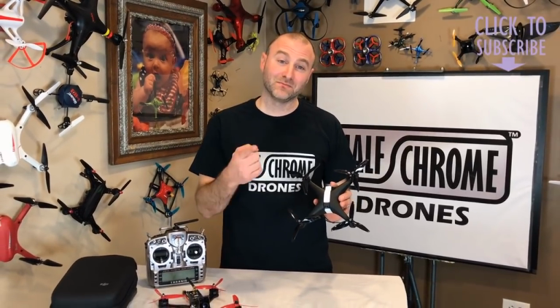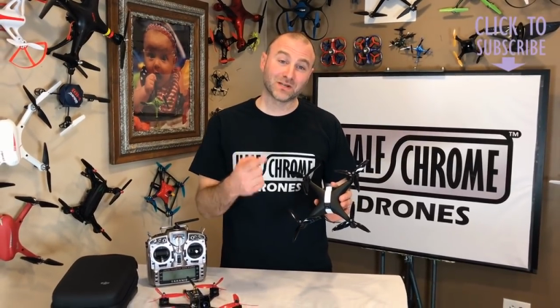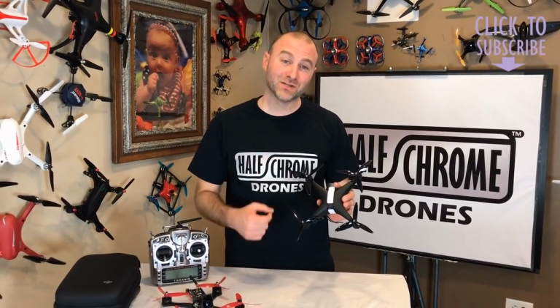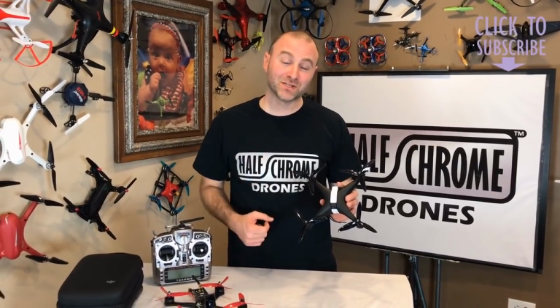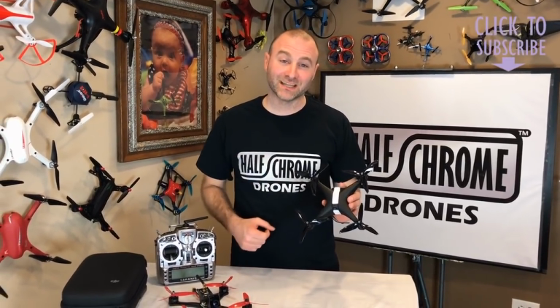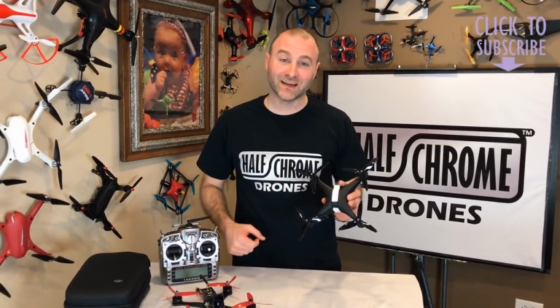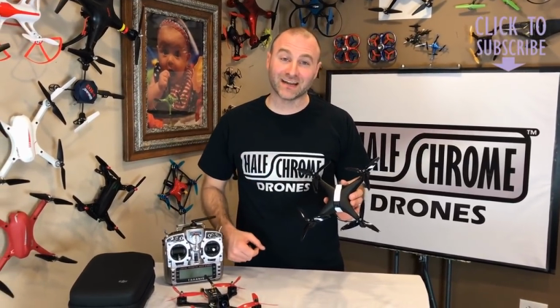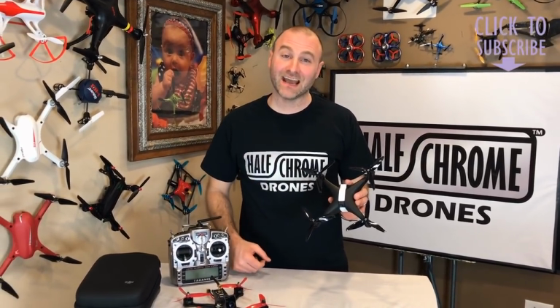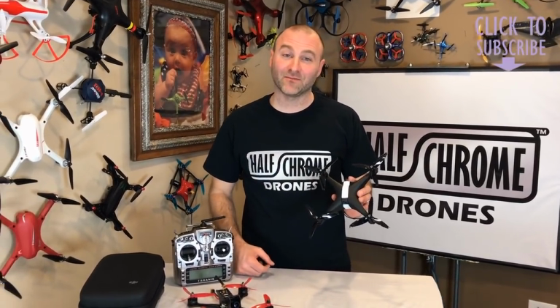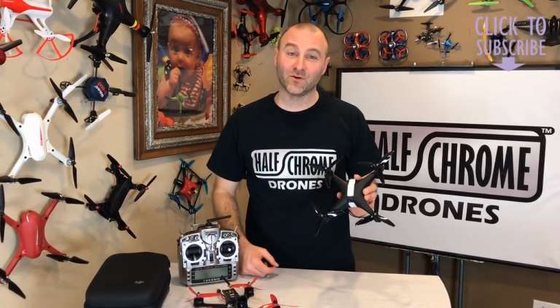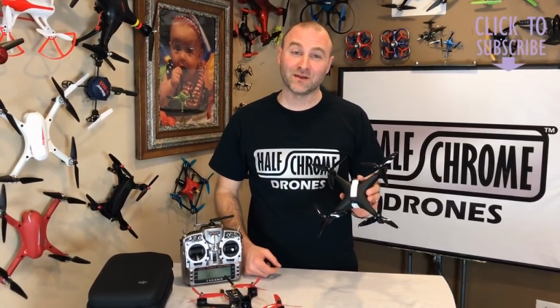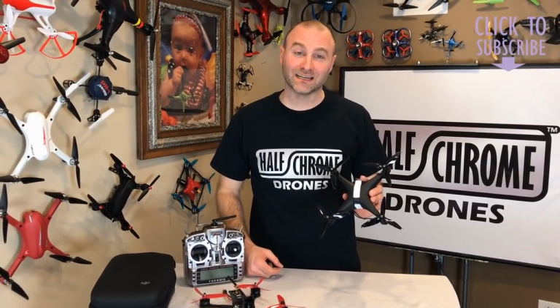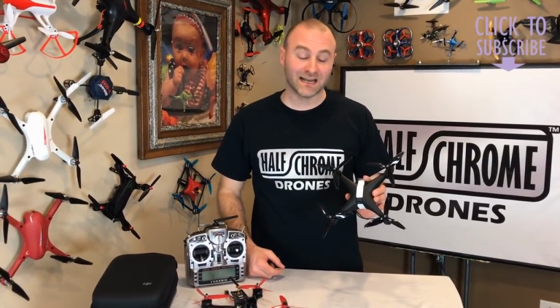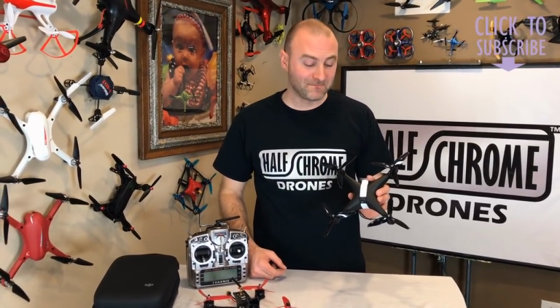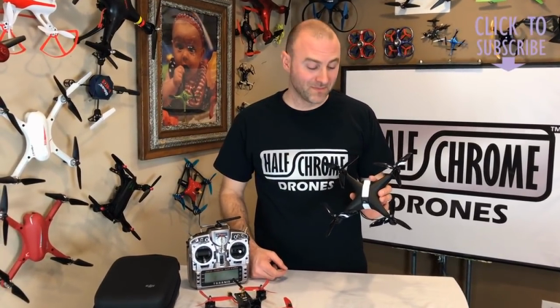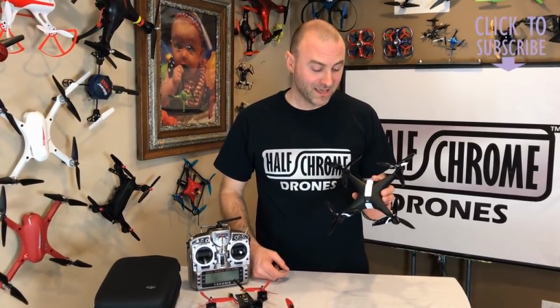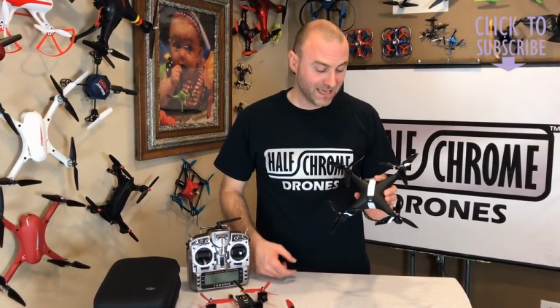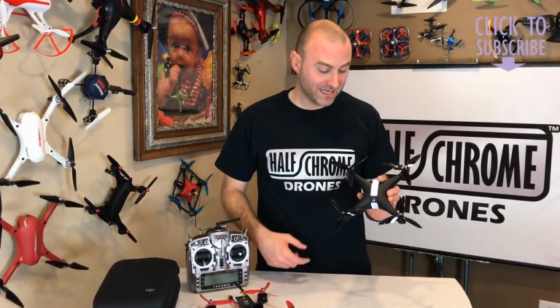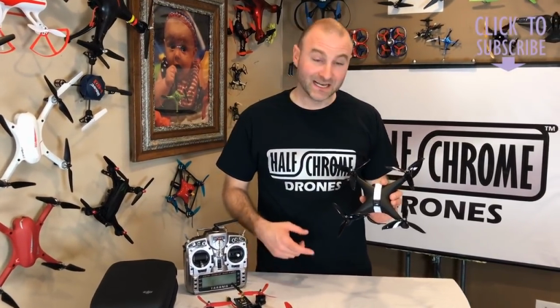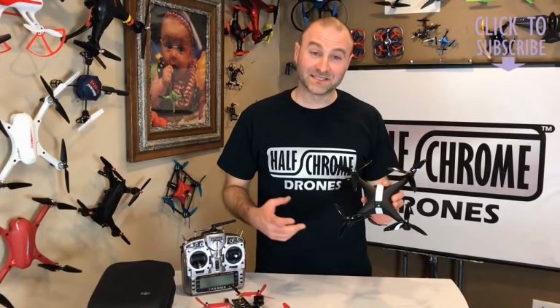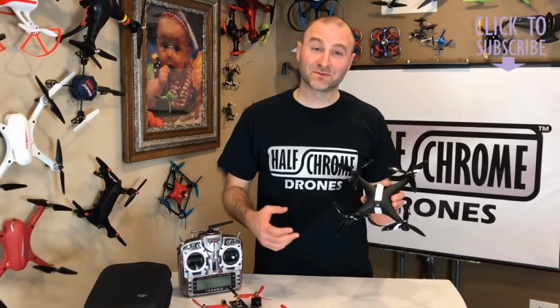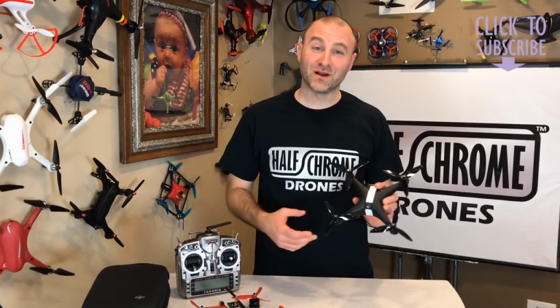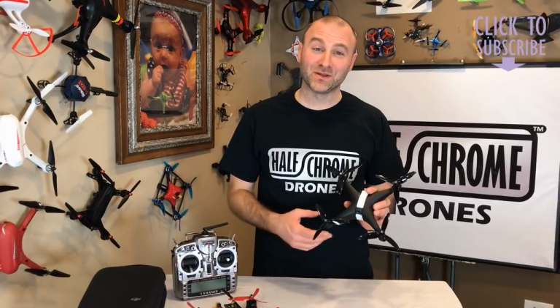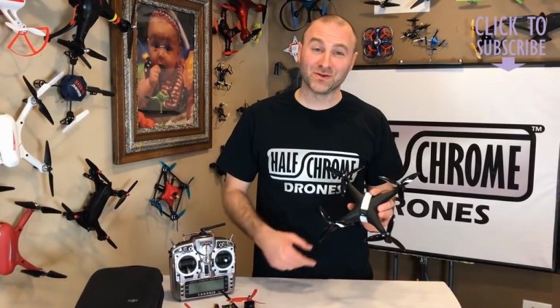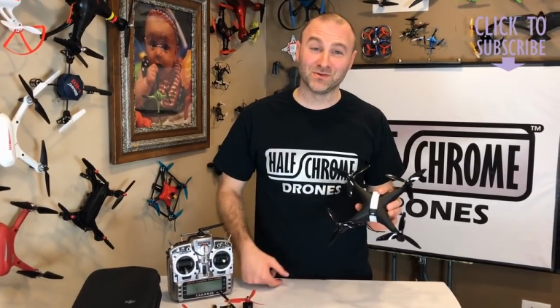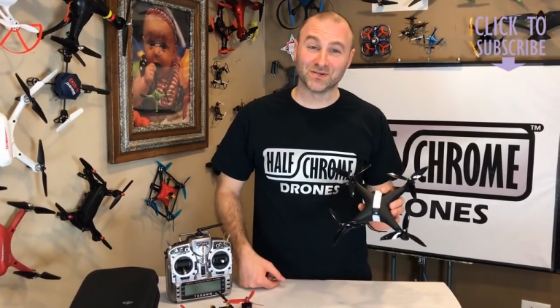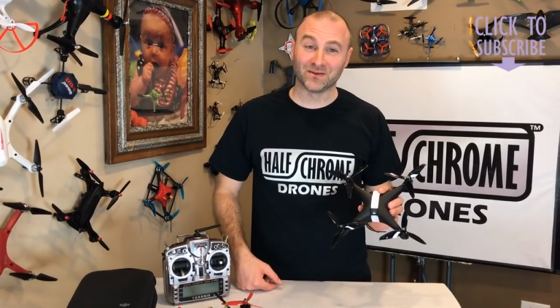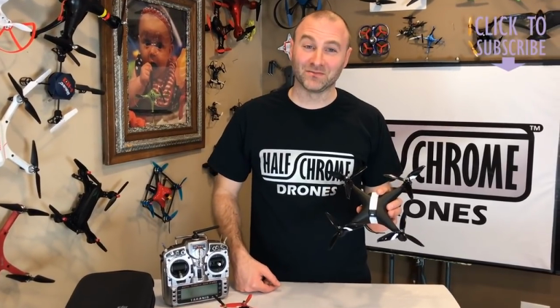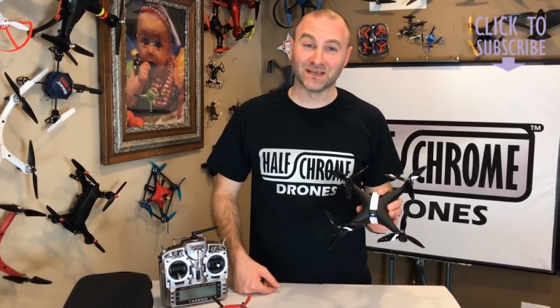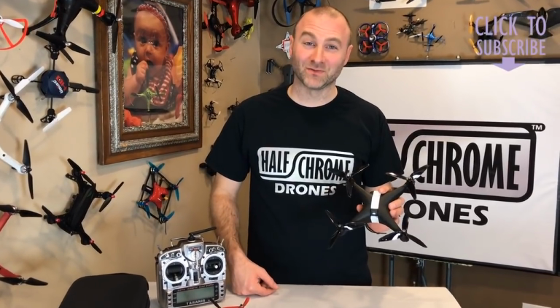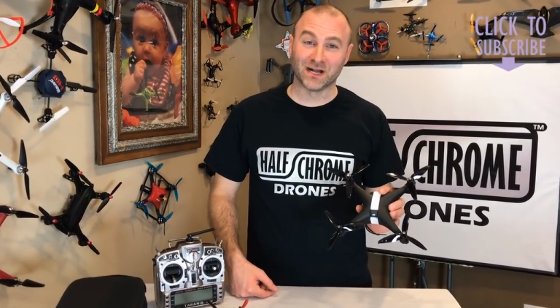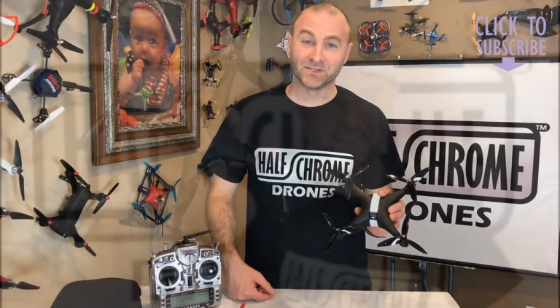Thanks for watching! We've got lots of stuff on our website — check that out at halfchrome.com and subscribe to the YouTube channel.